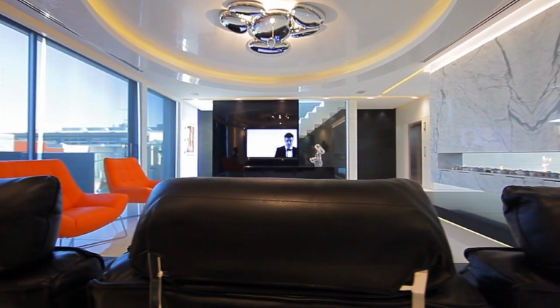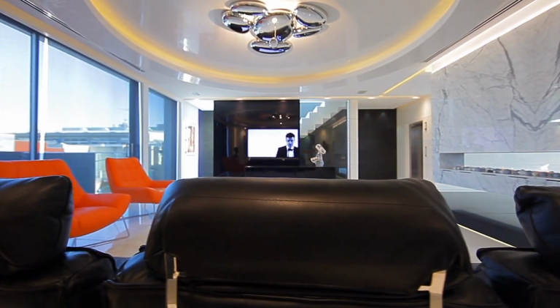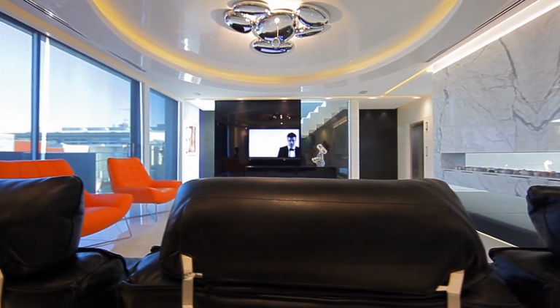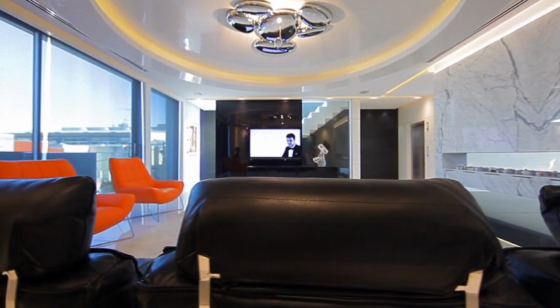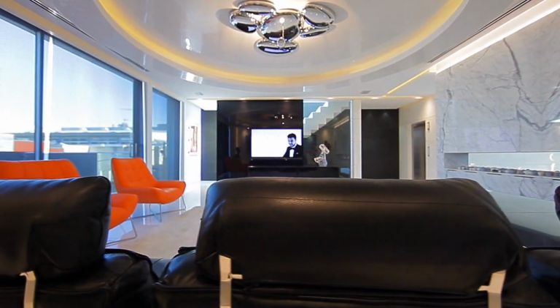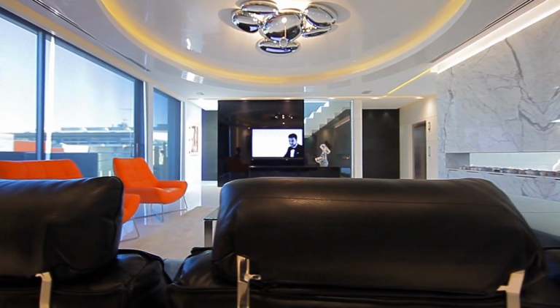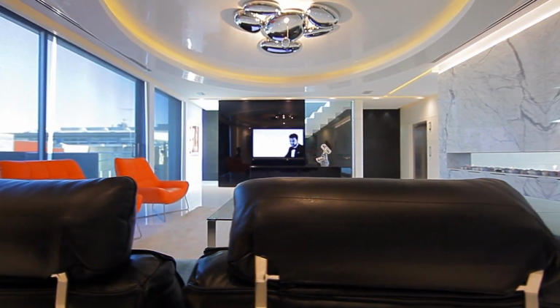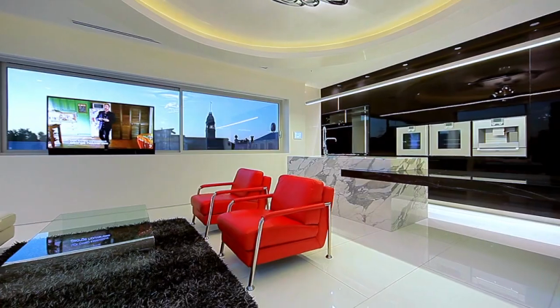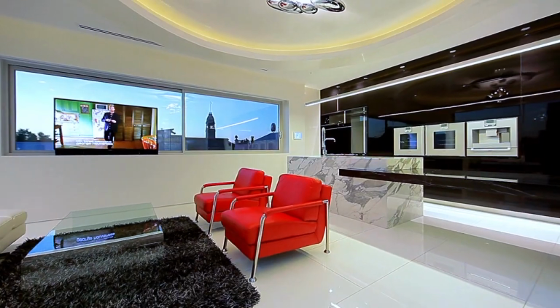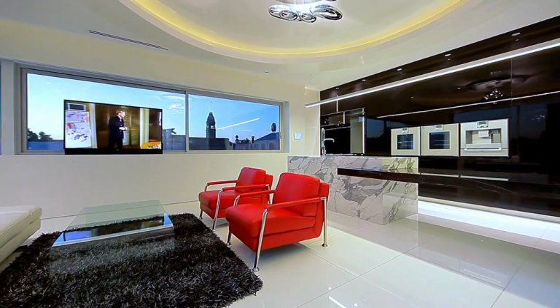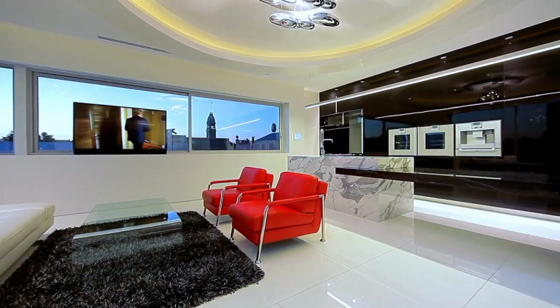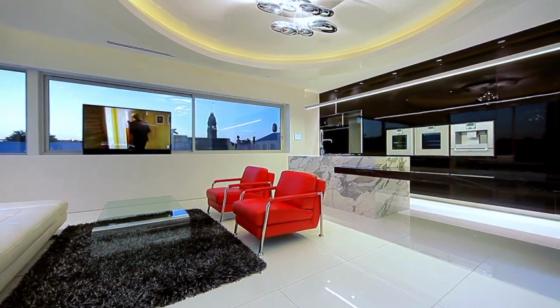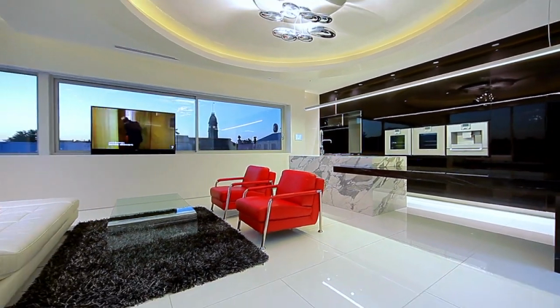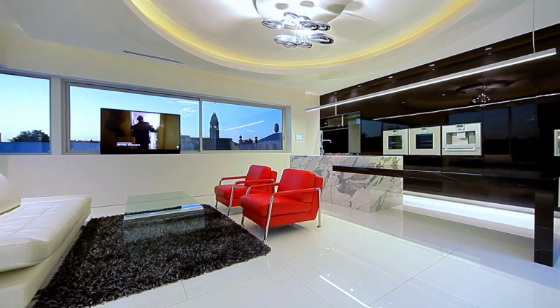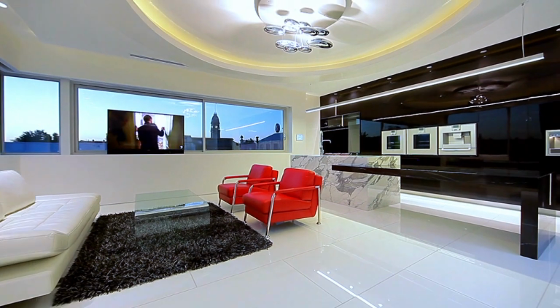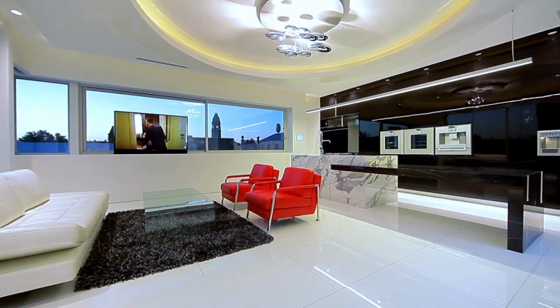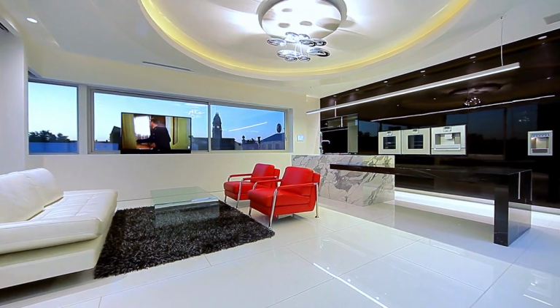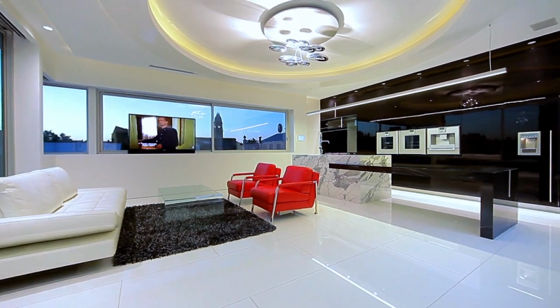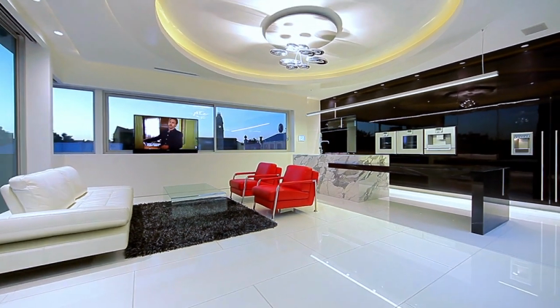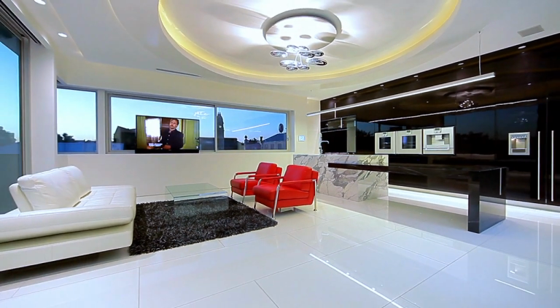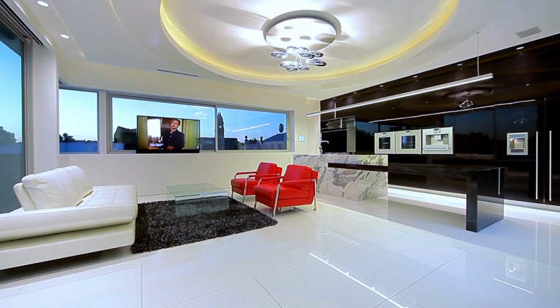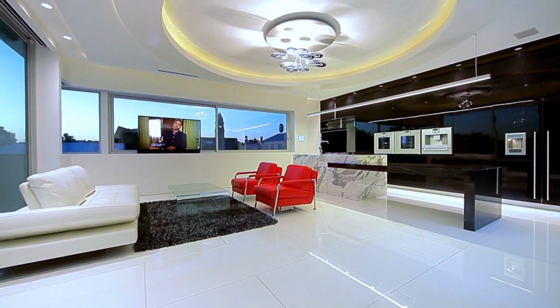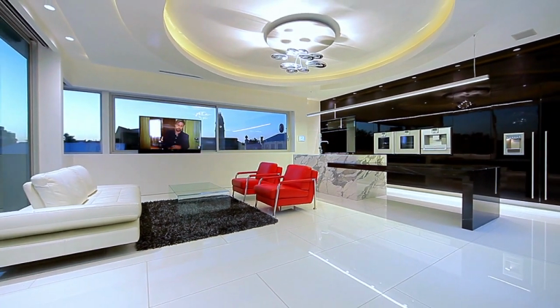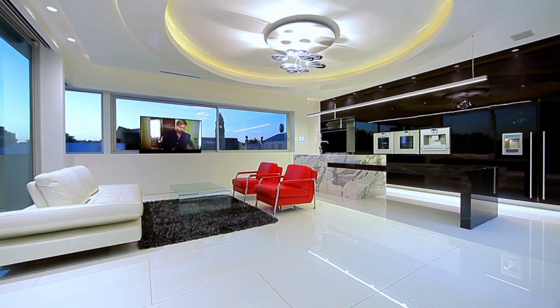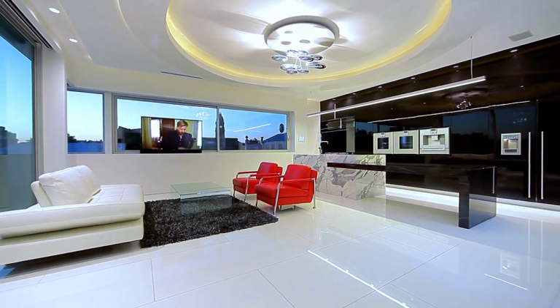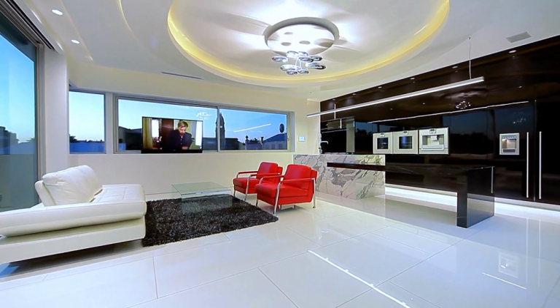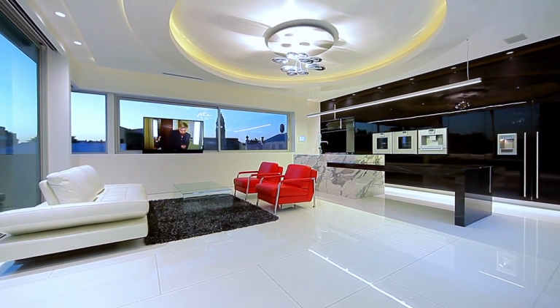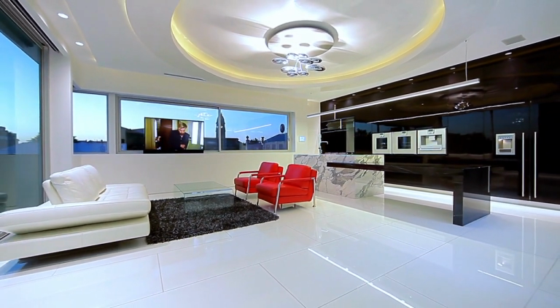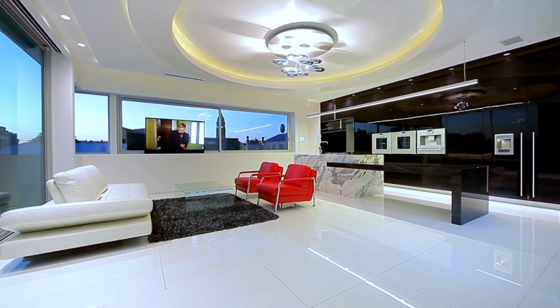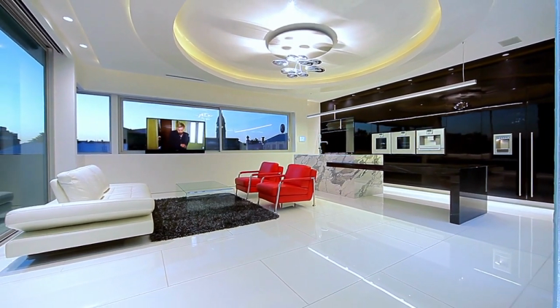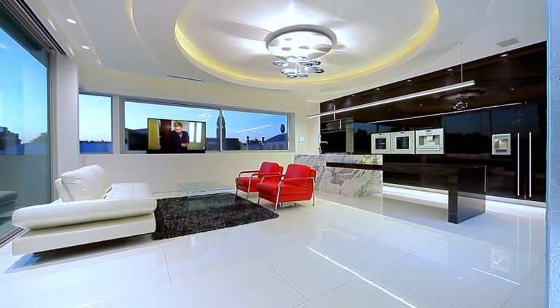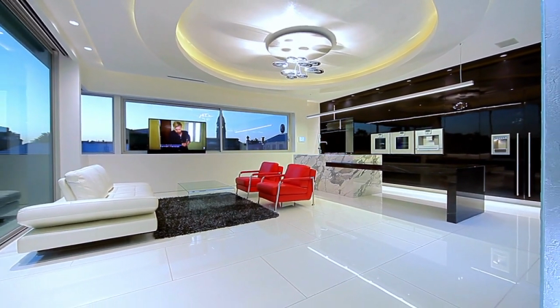In terms of the kitchen, it has a Gaggenau kitchen with the very finest appliances throughout.